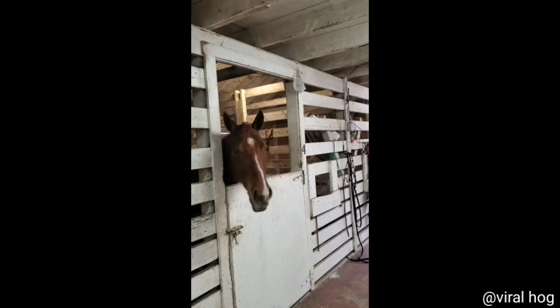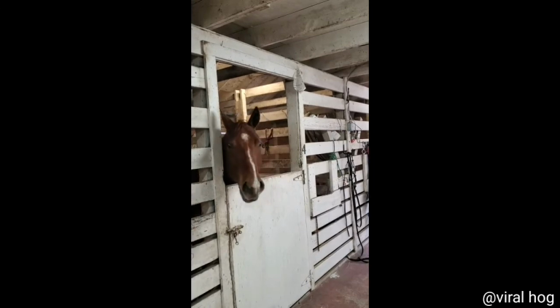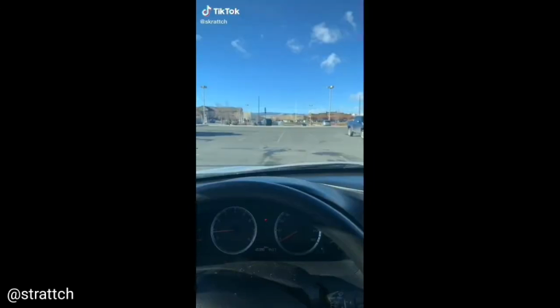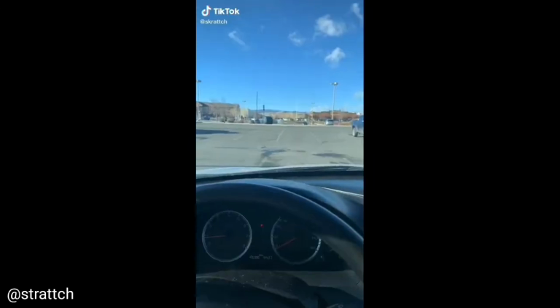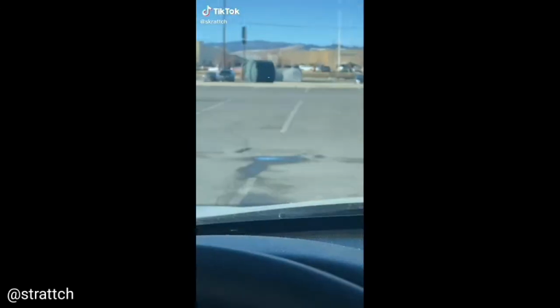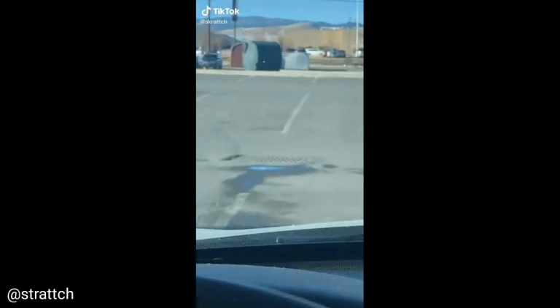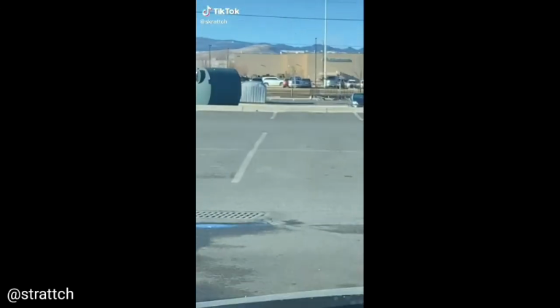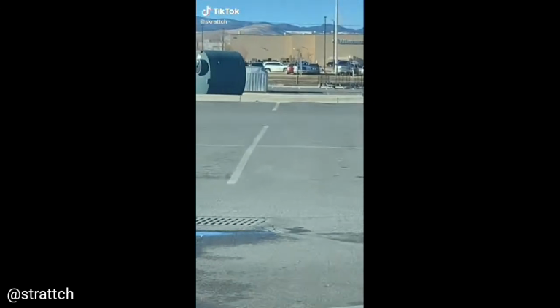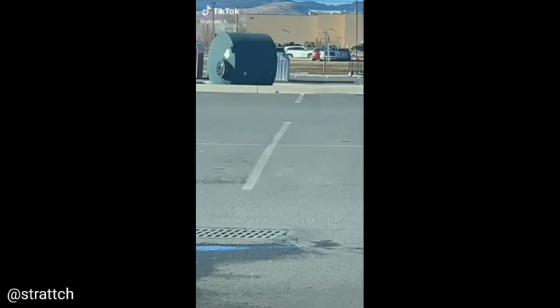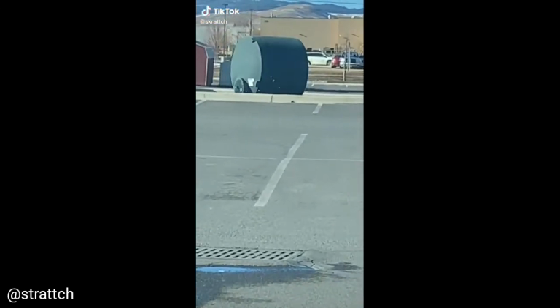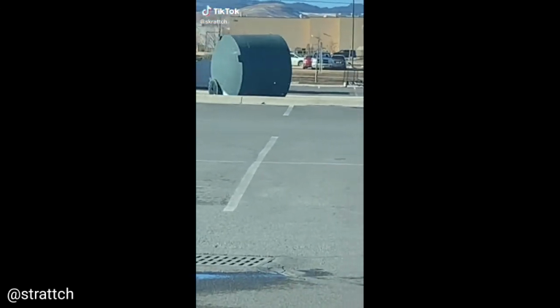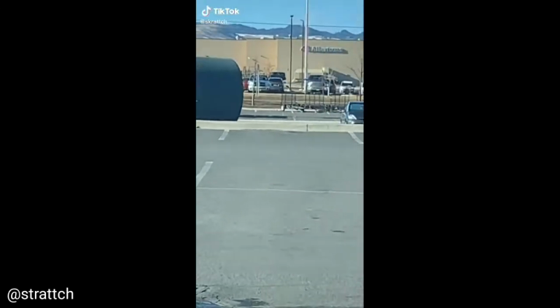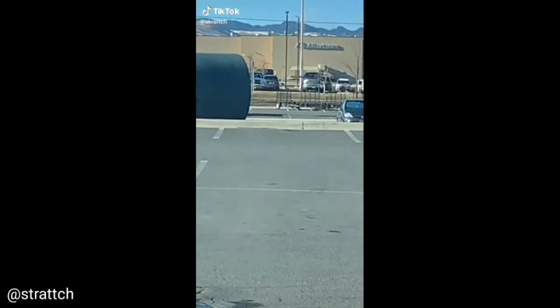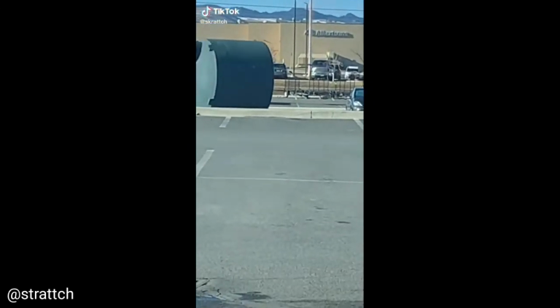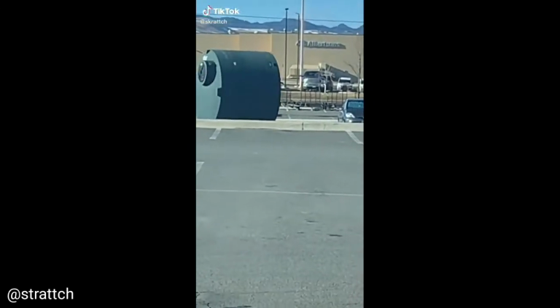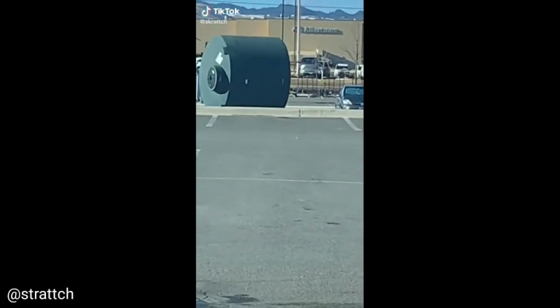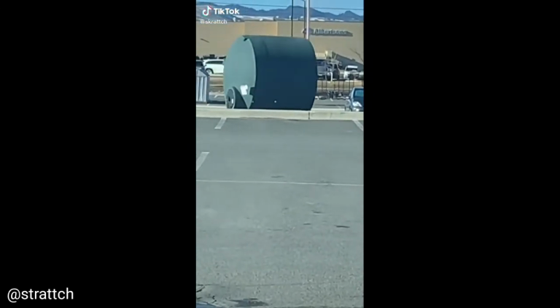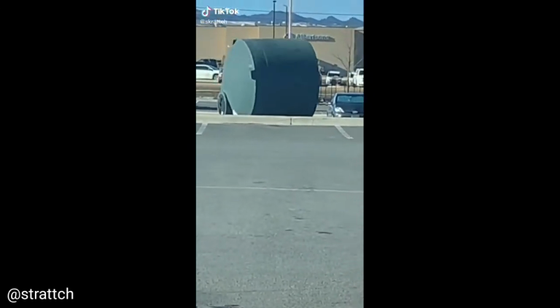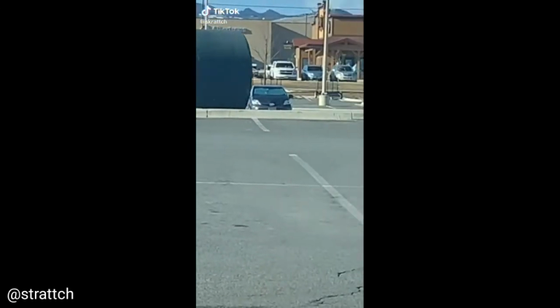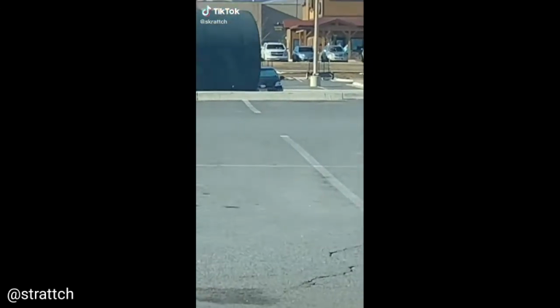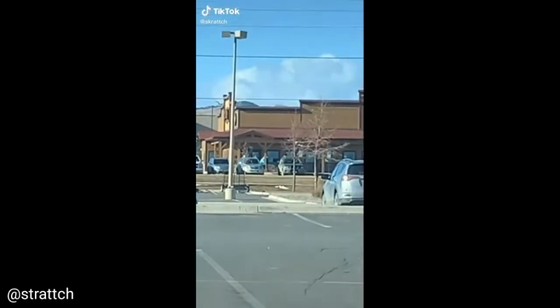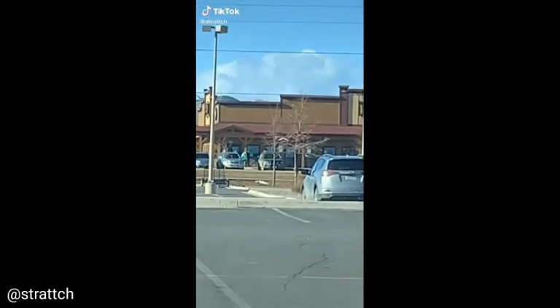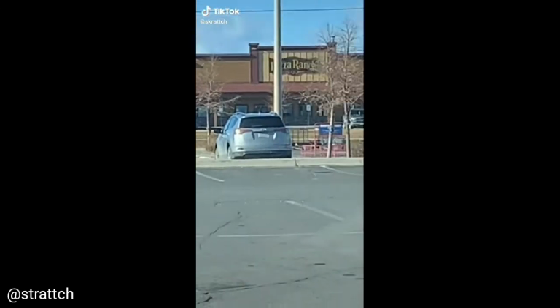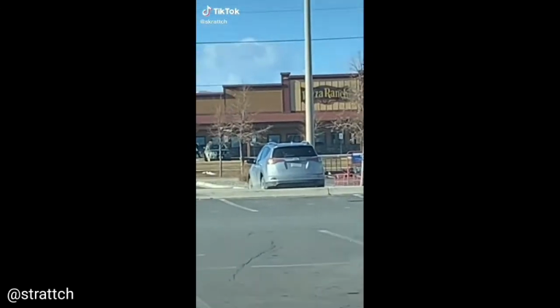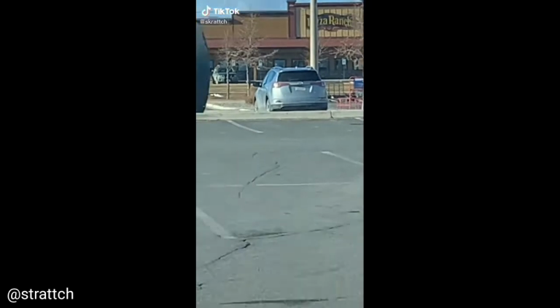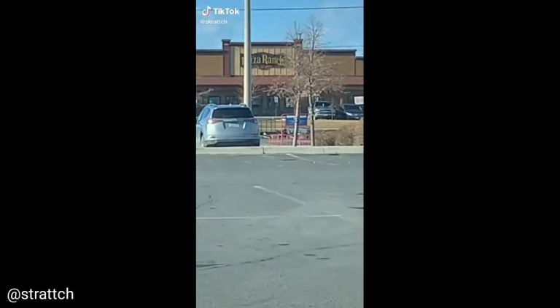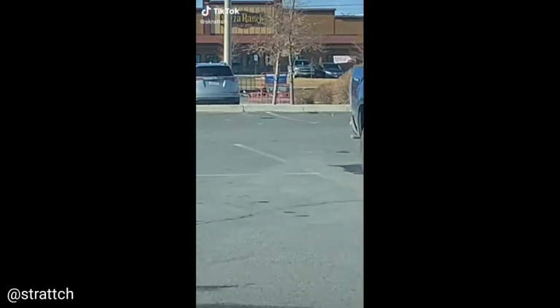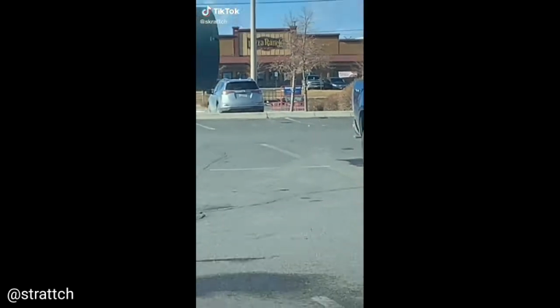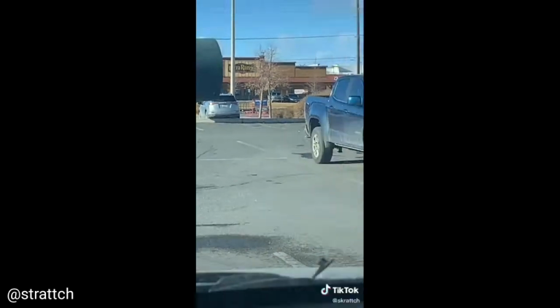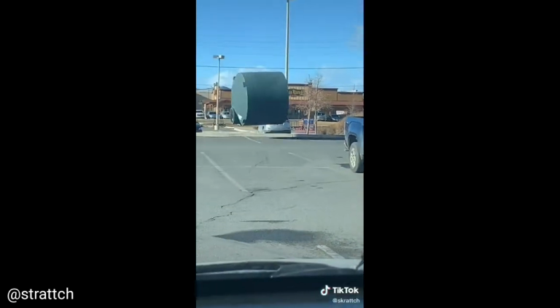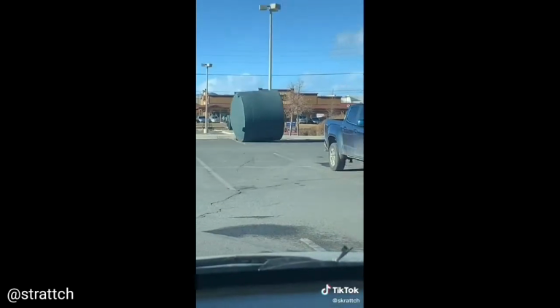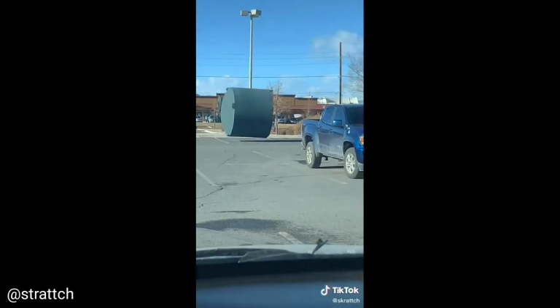This giant thing was rolling in a park and somehow went between these two trucks. It's wonderful.